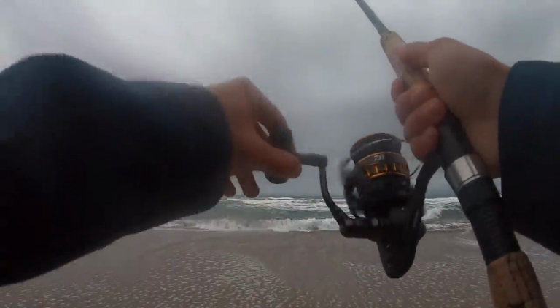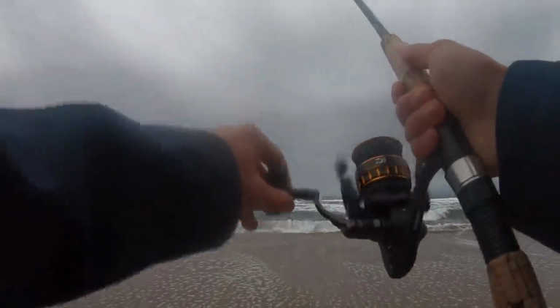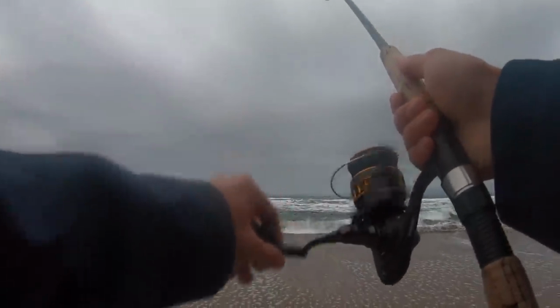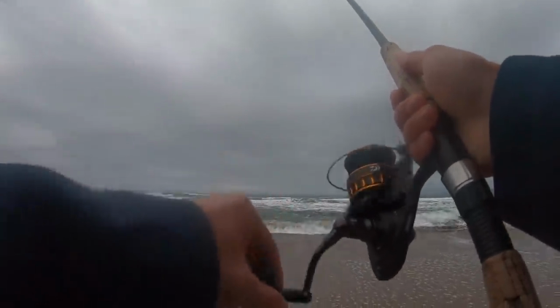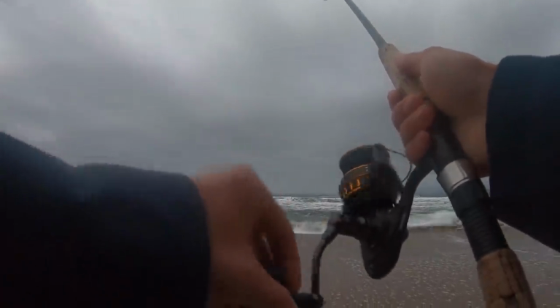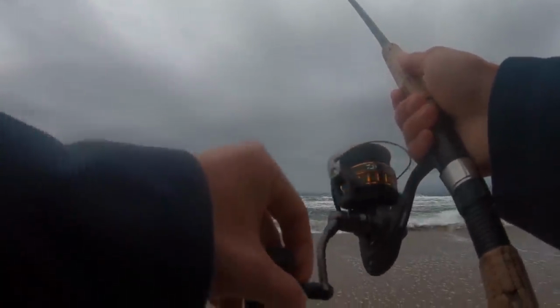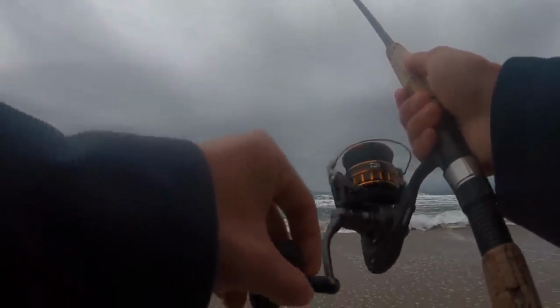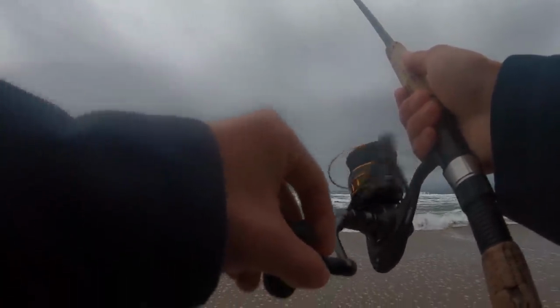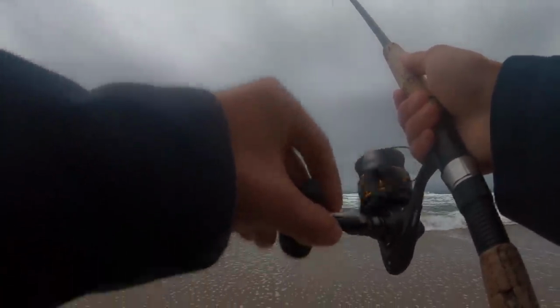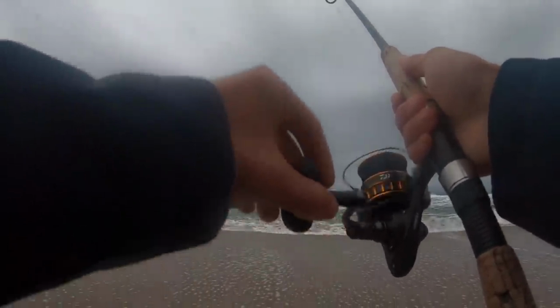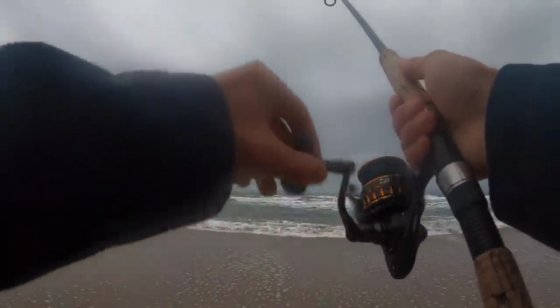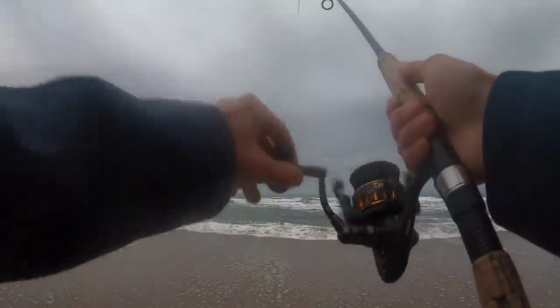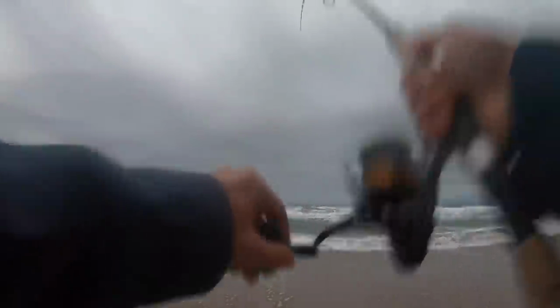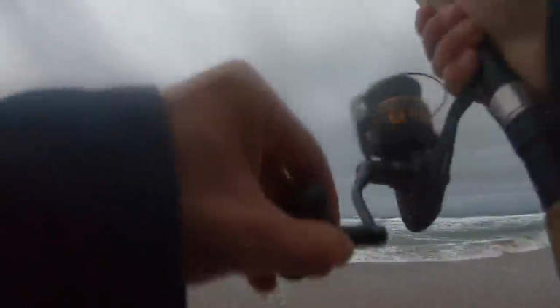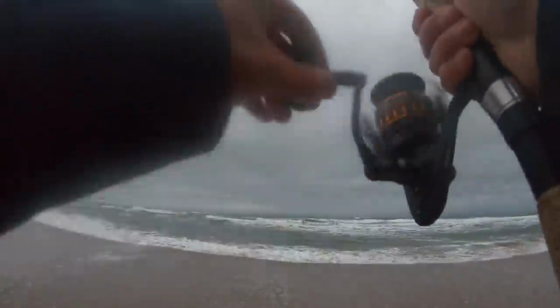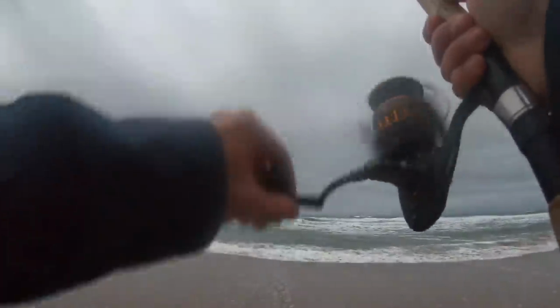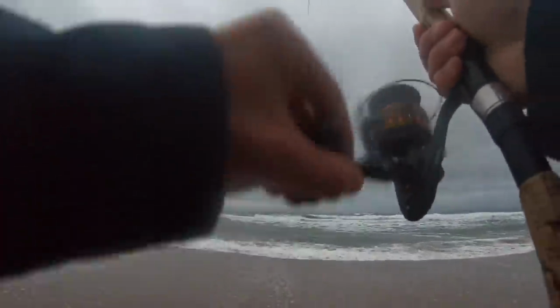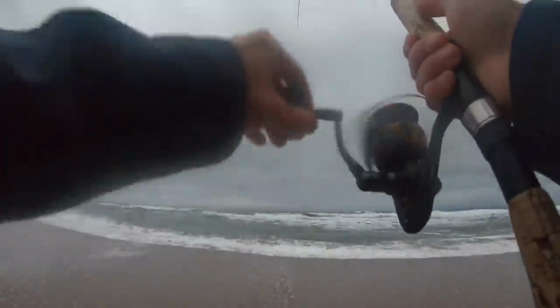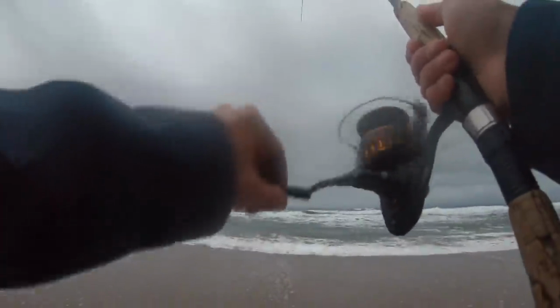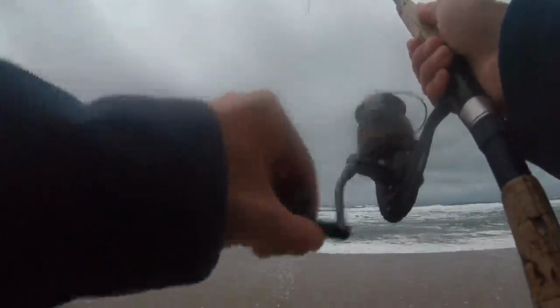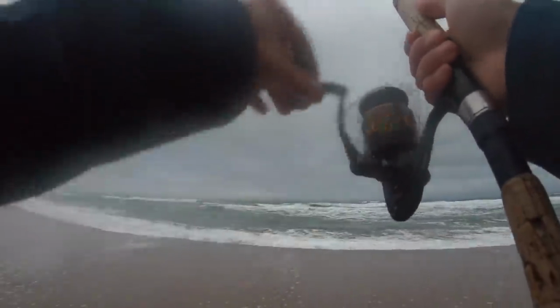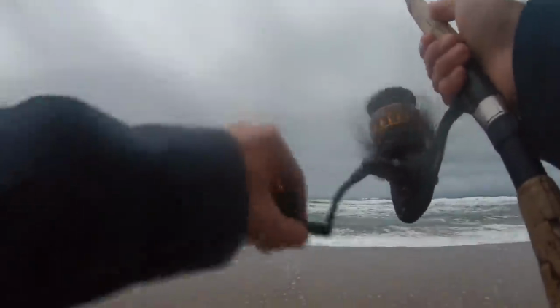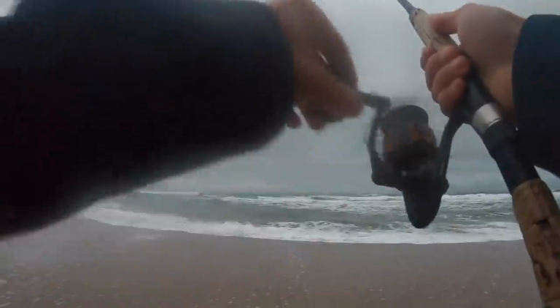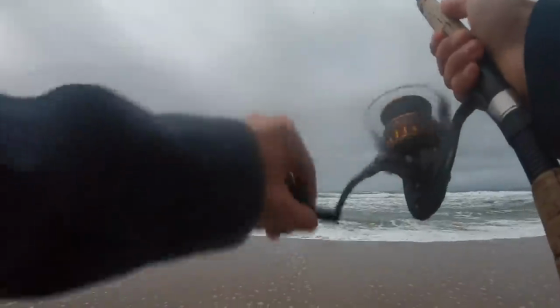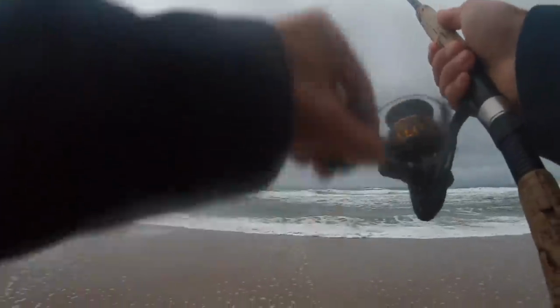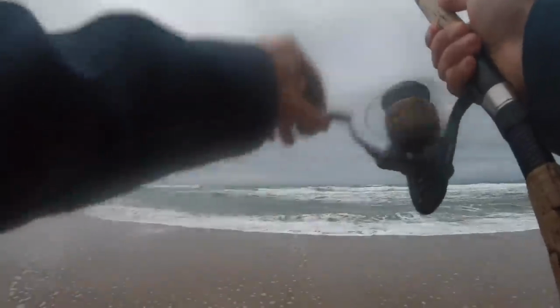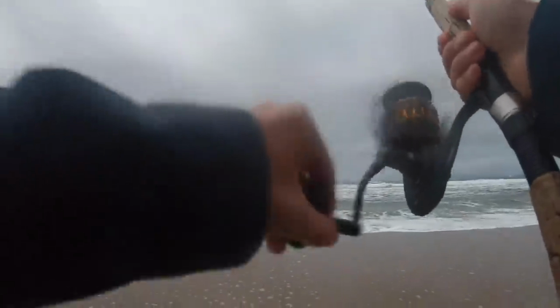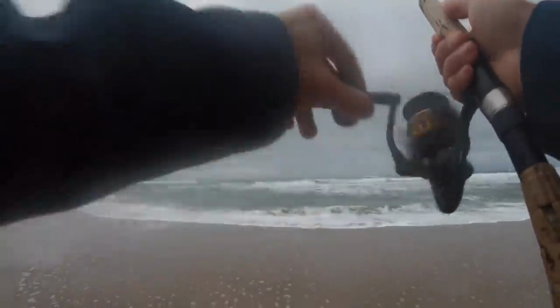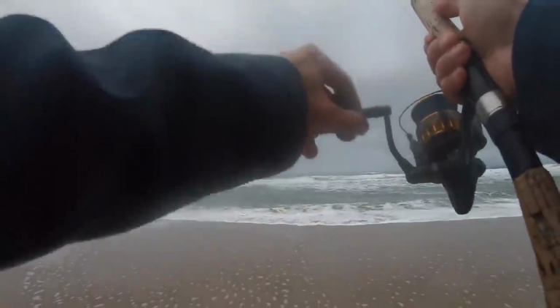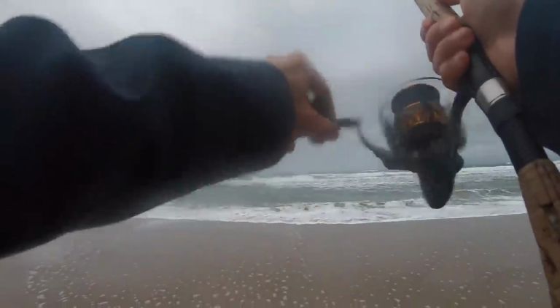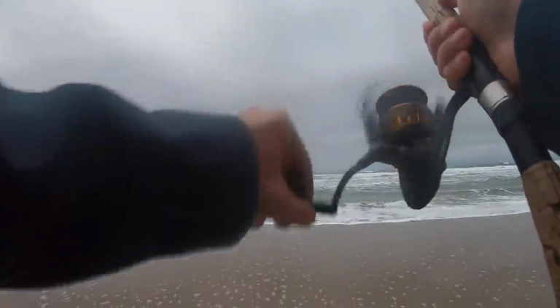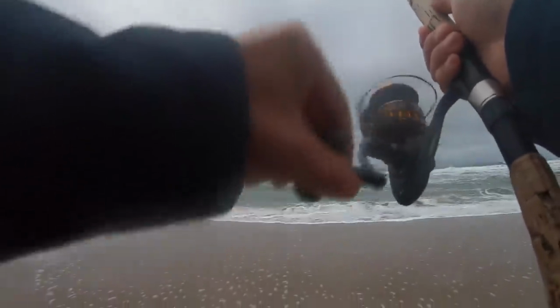Oh, bite, bite, bite. There, he's on. Fish on. First one of the morning.